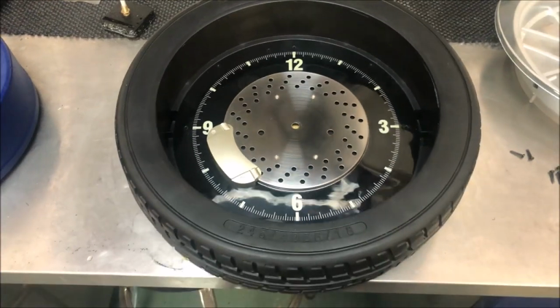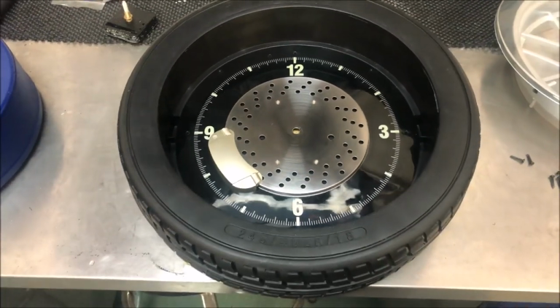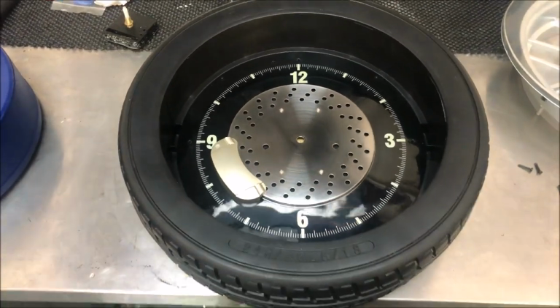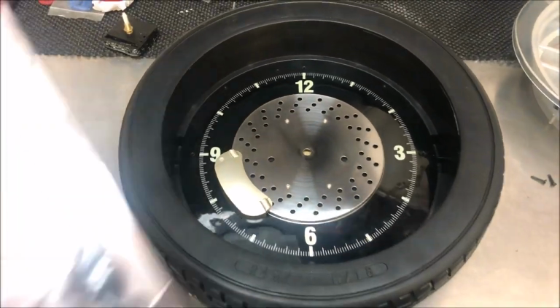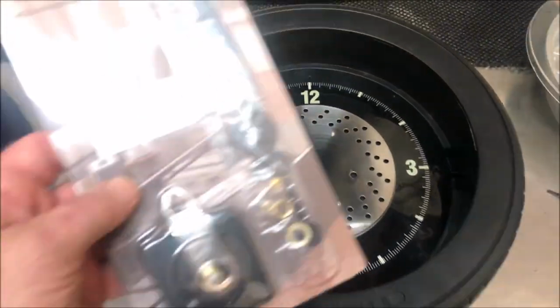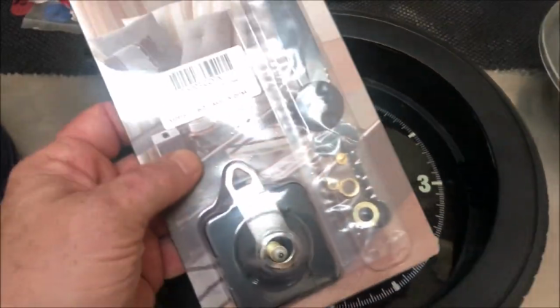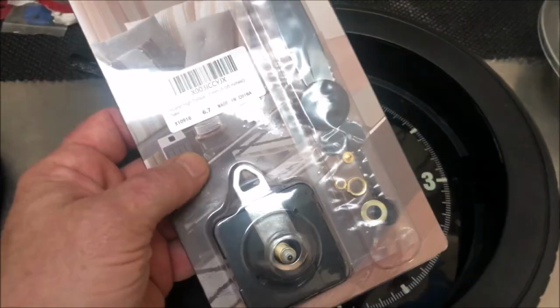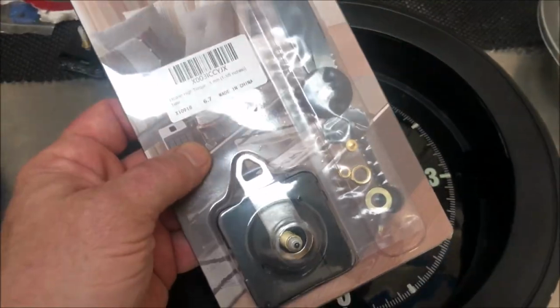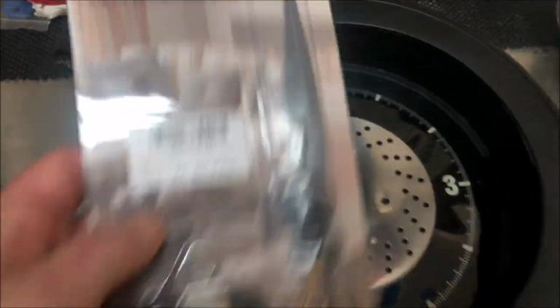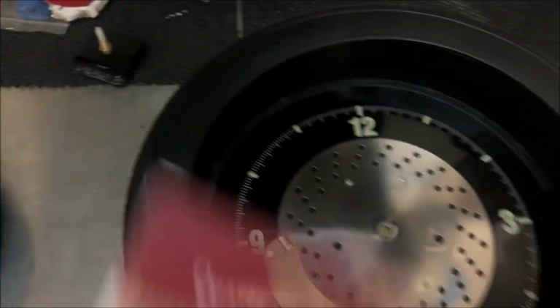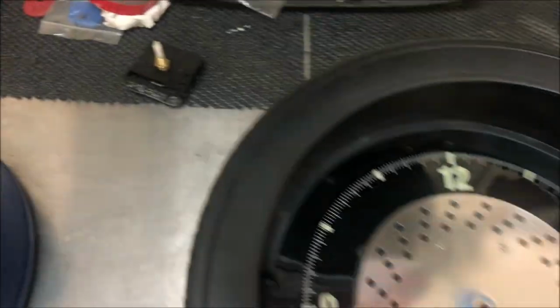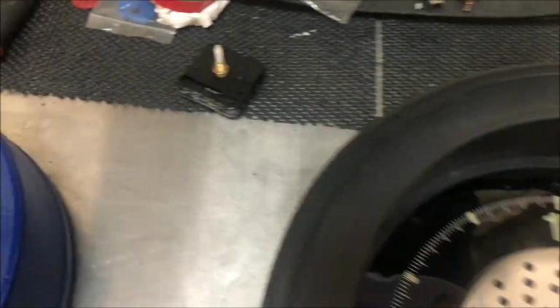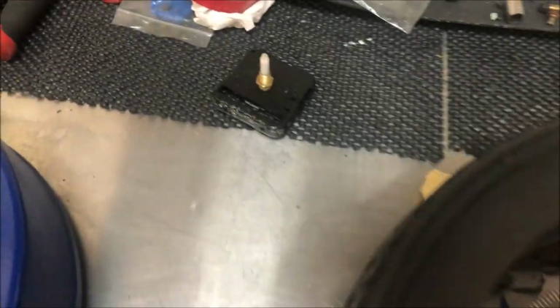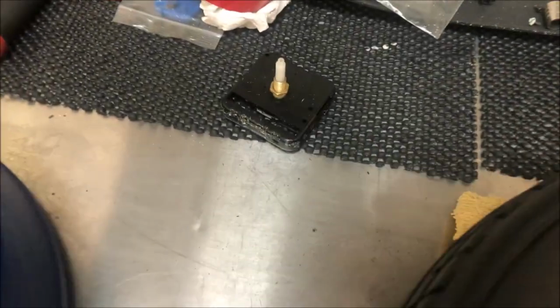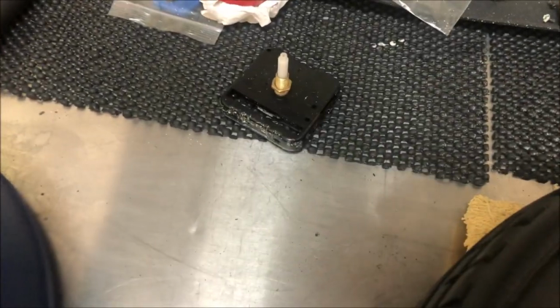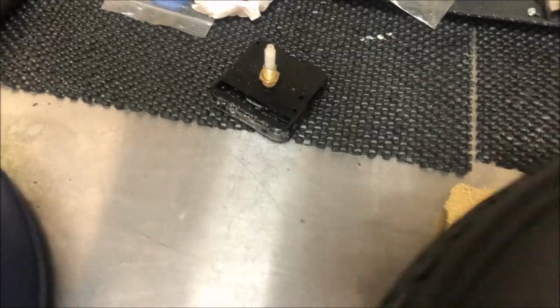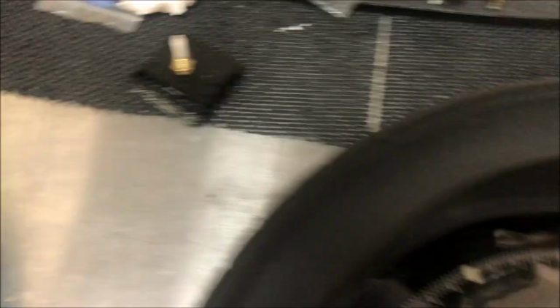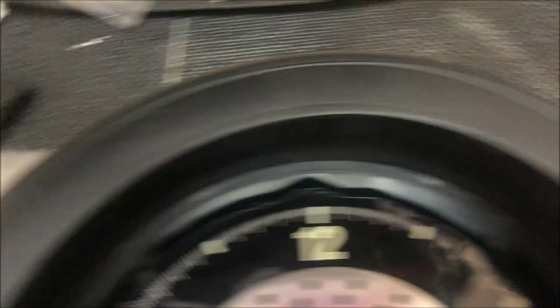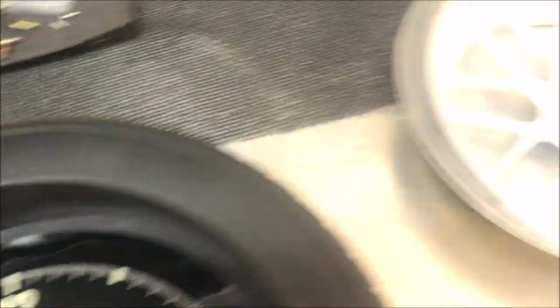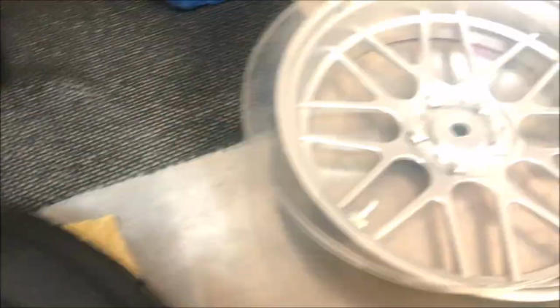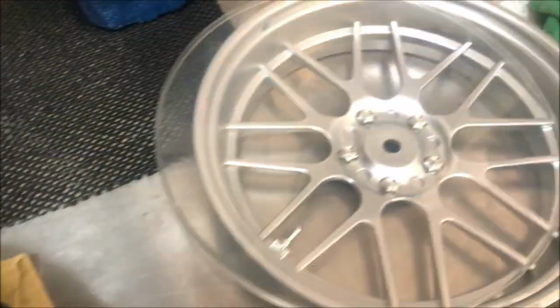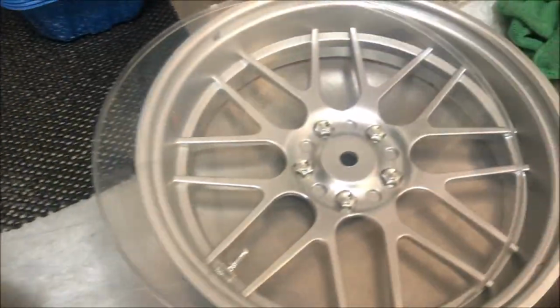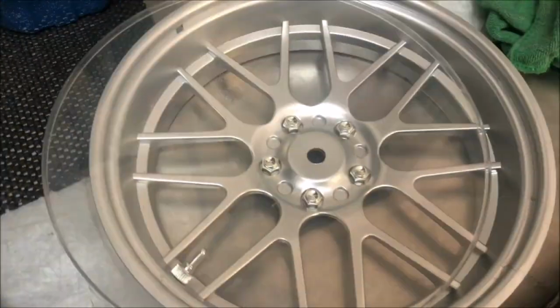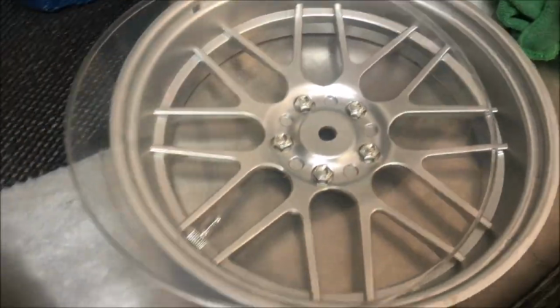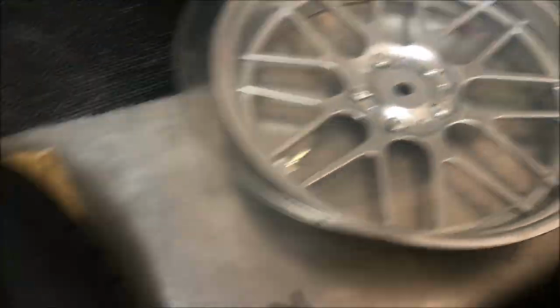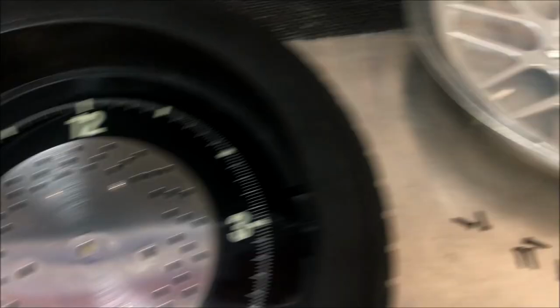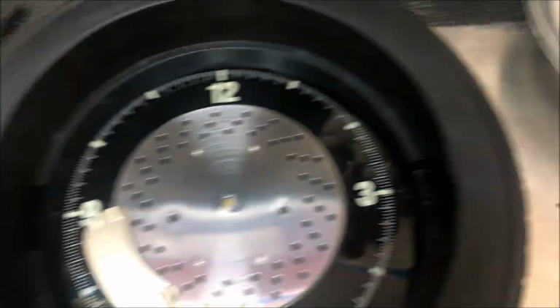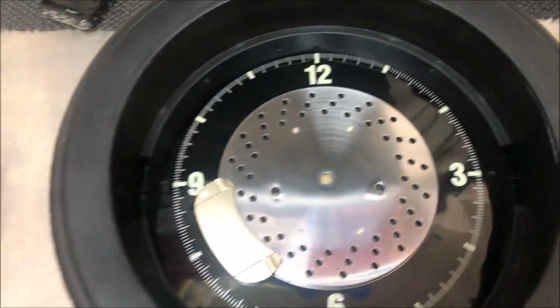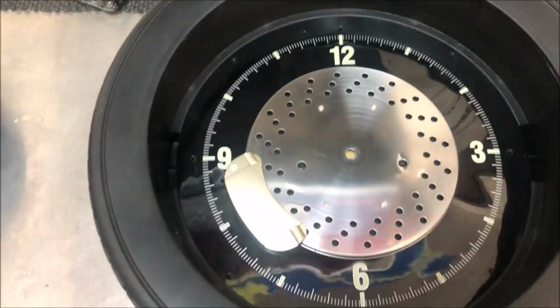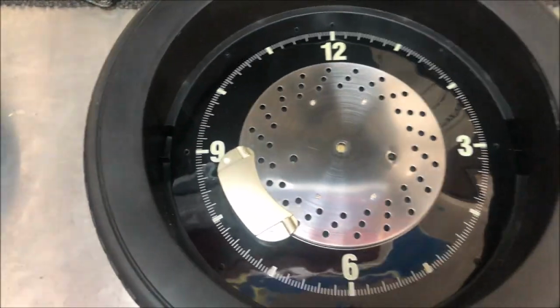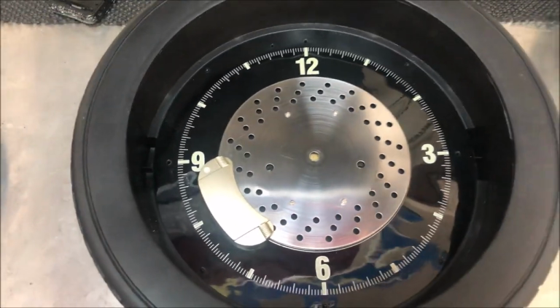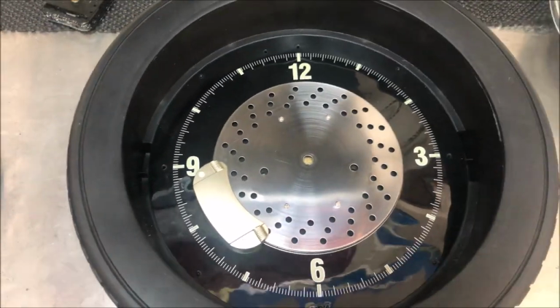As usual, Amazon came through with the motor to replace this old broken motor. I got everything else cleaned up and polished. Now for installation.